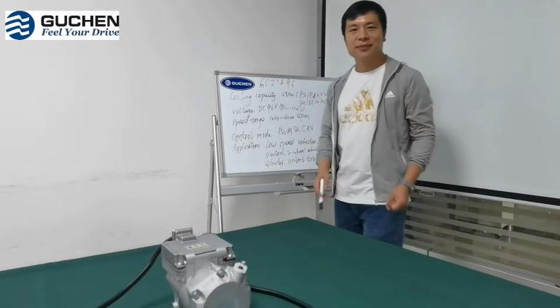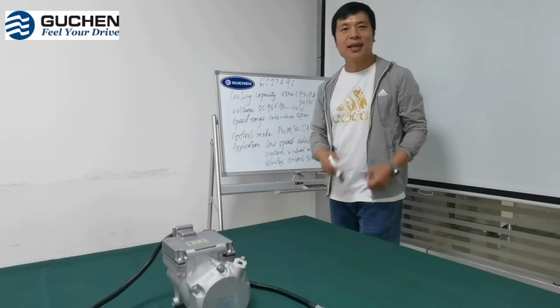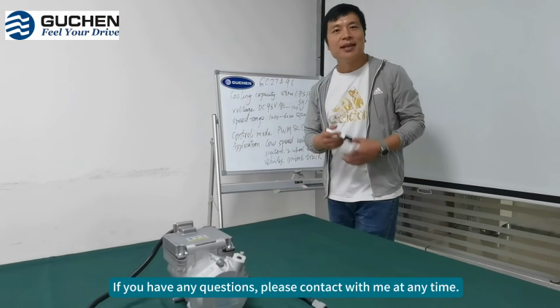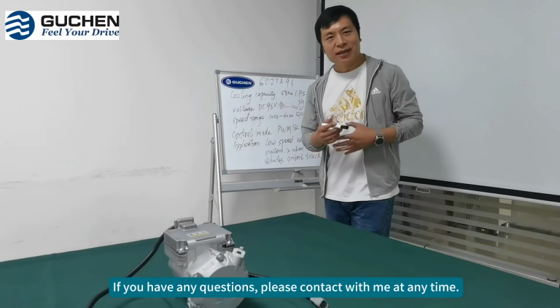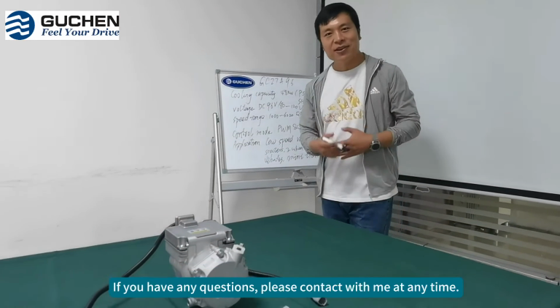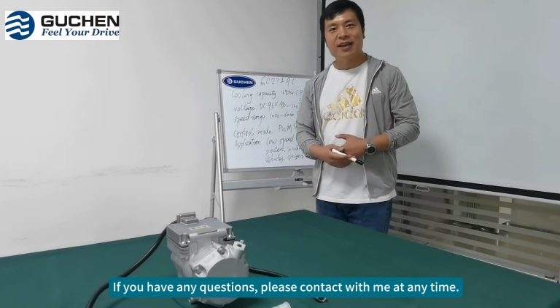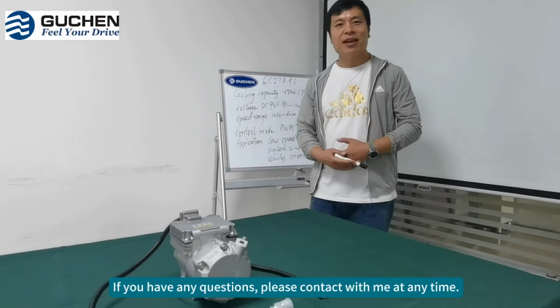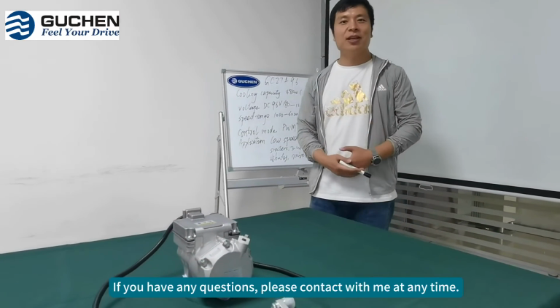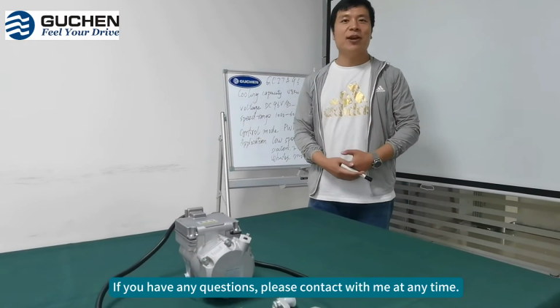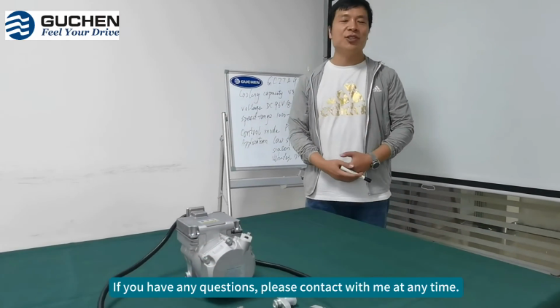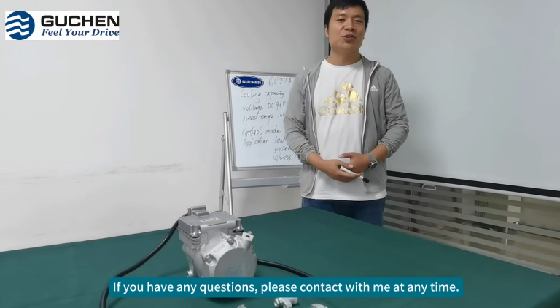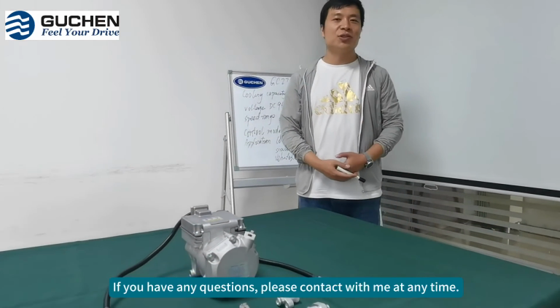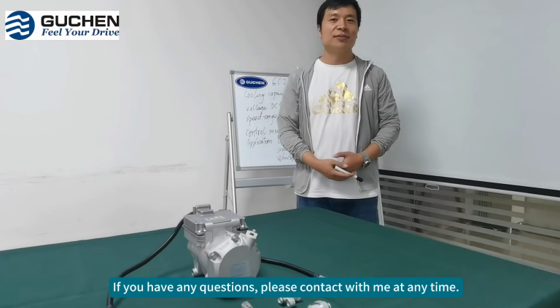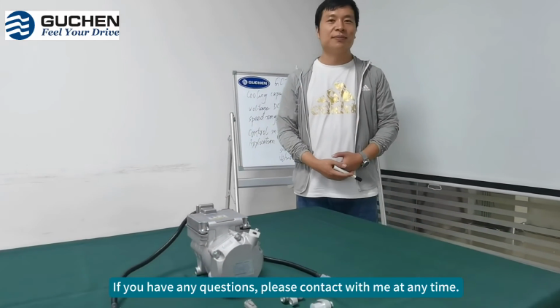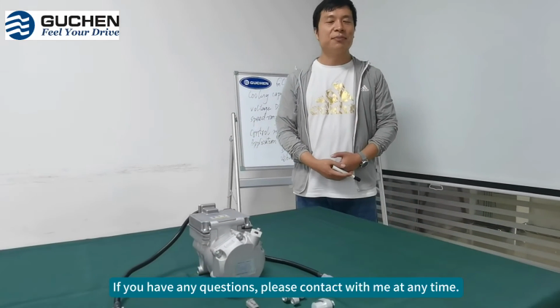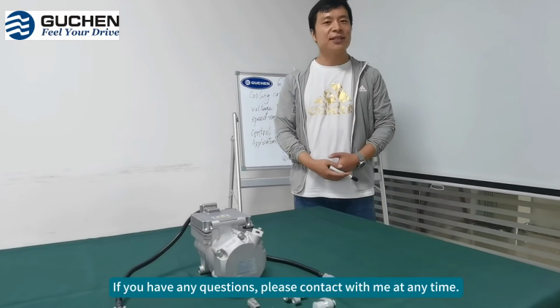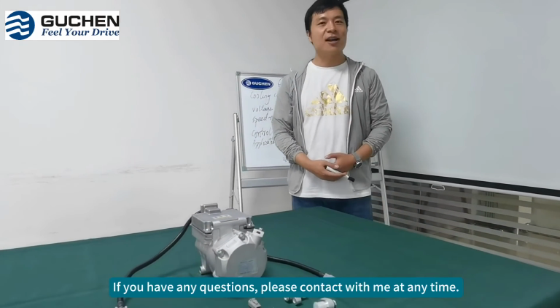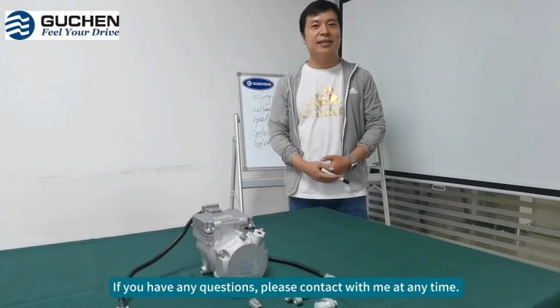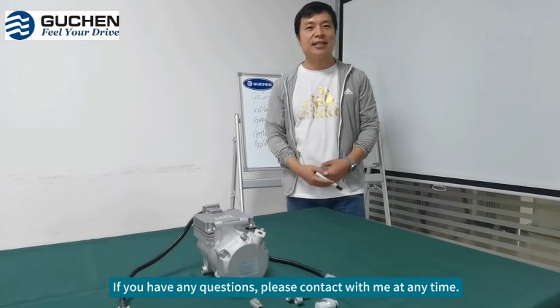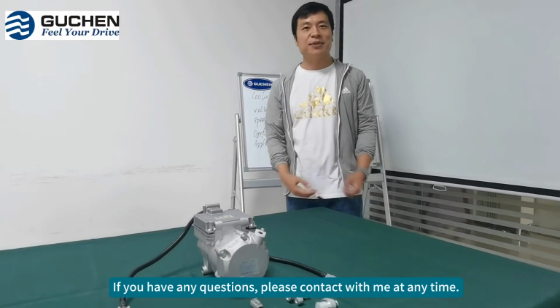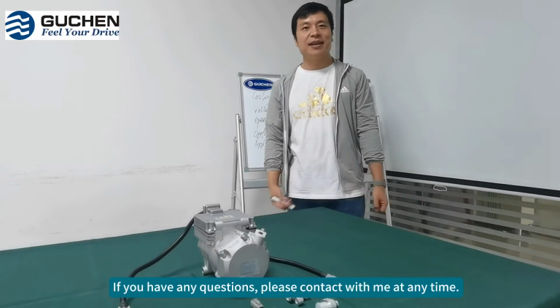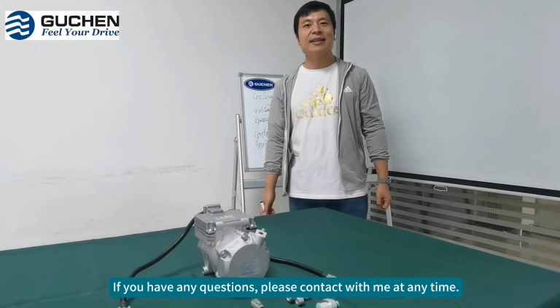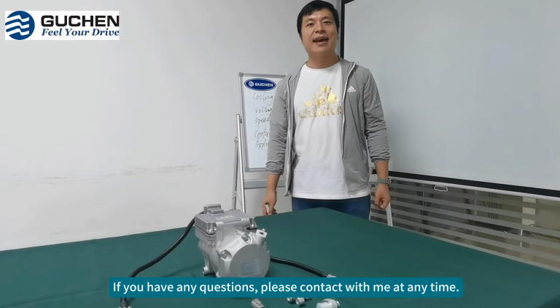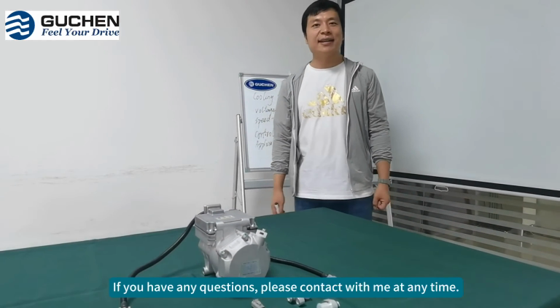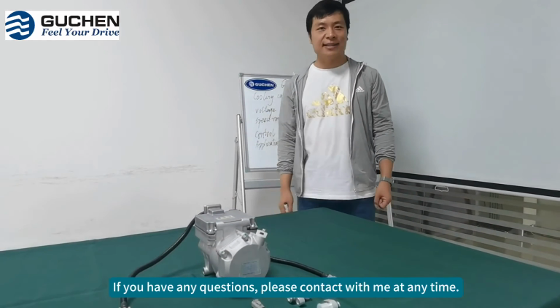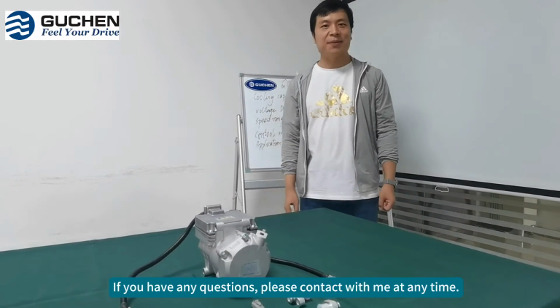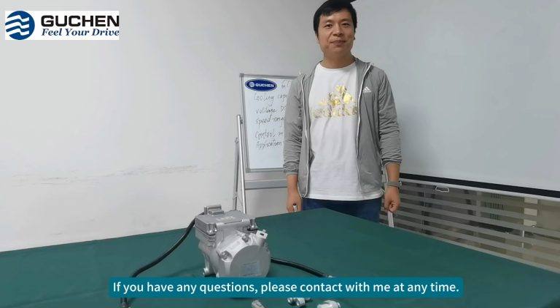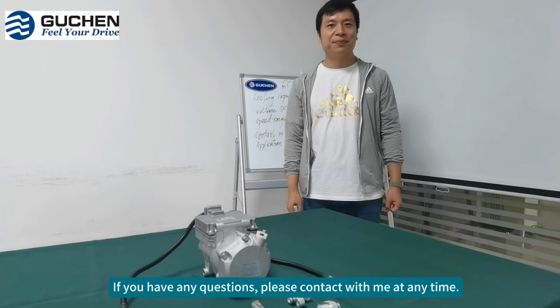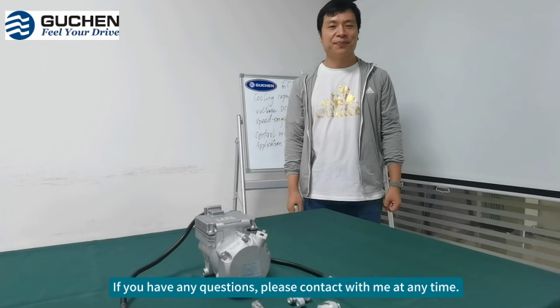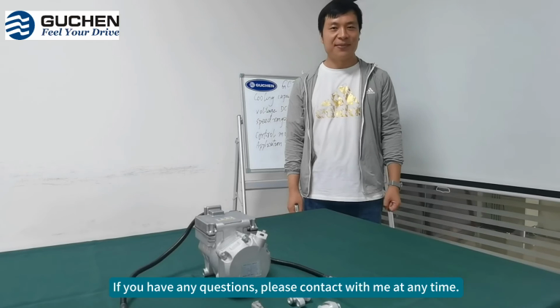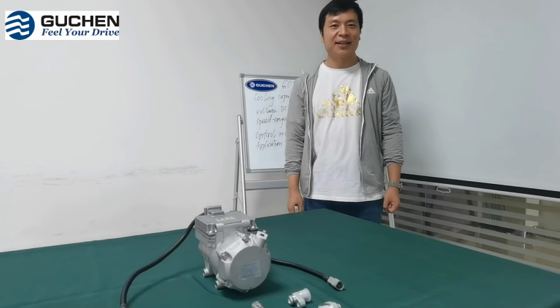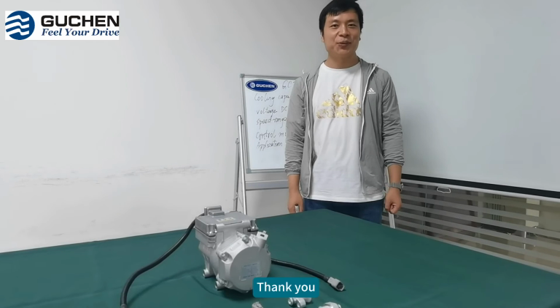If you have any questions, please contact me at any time. Thank you.